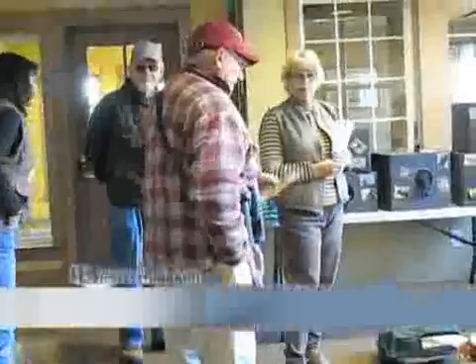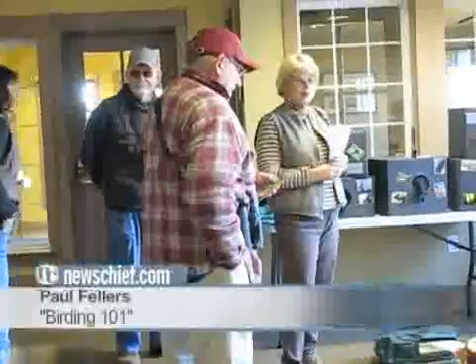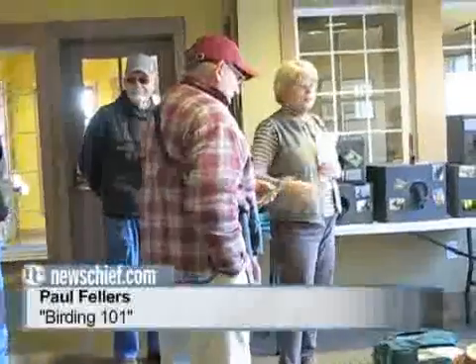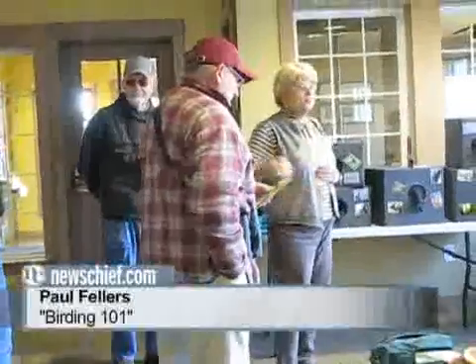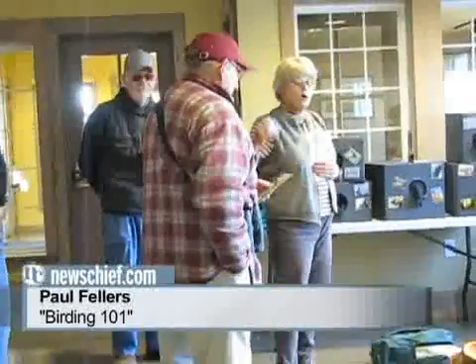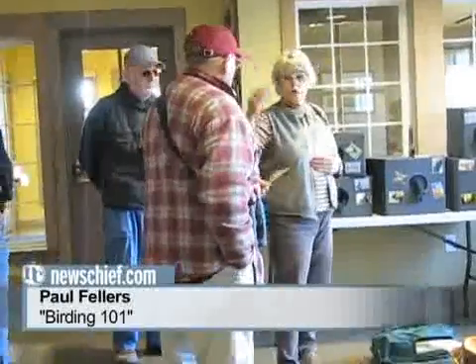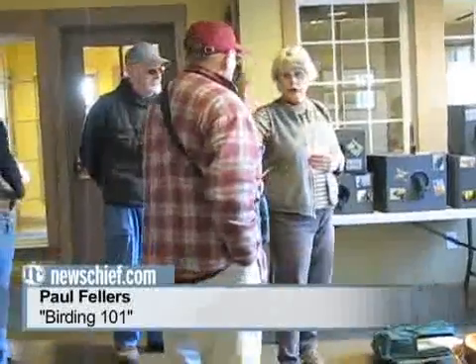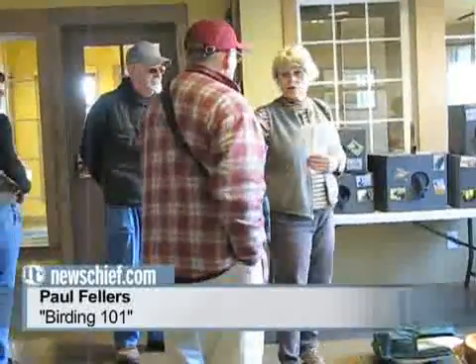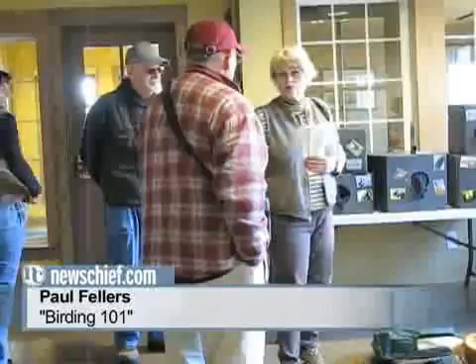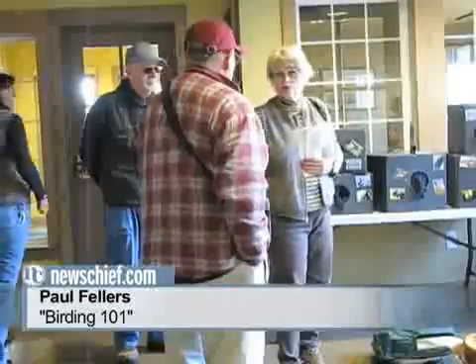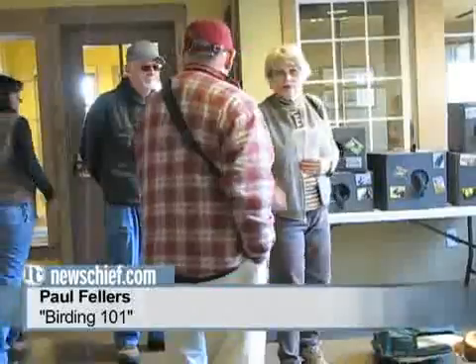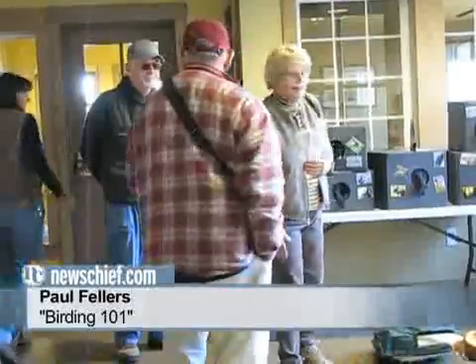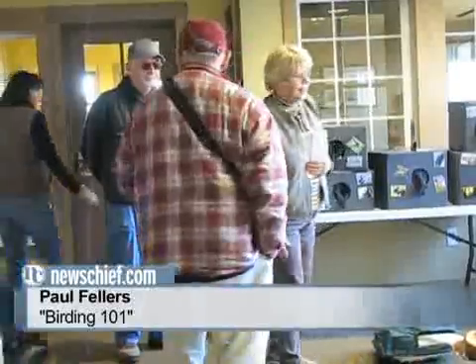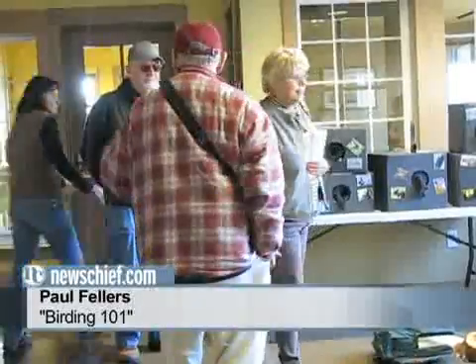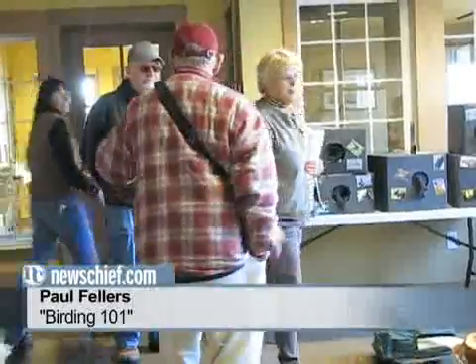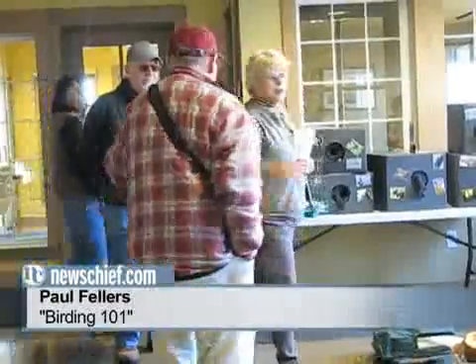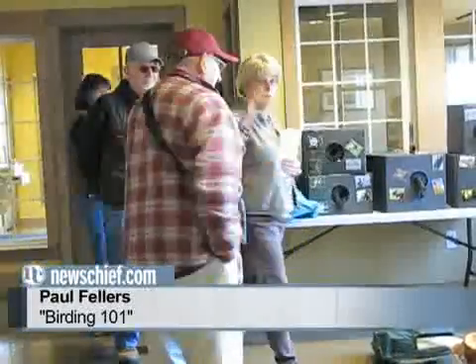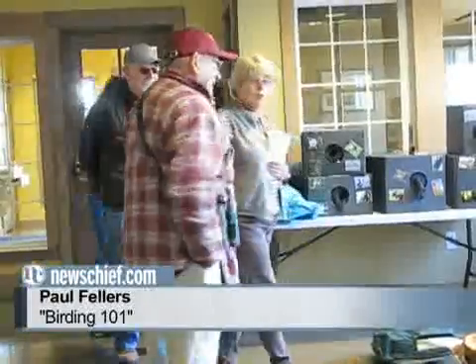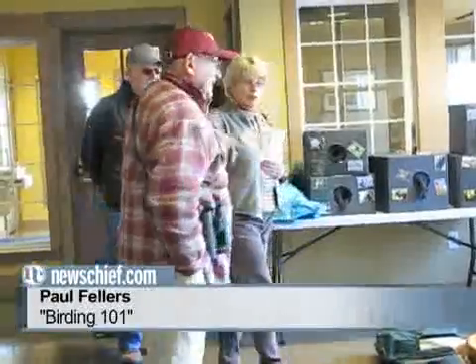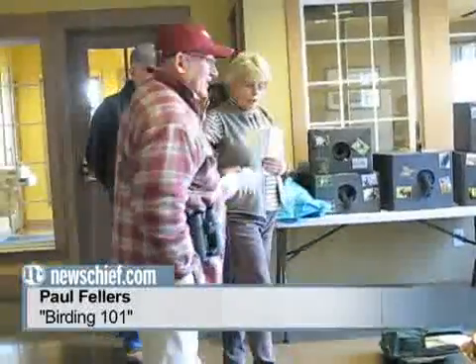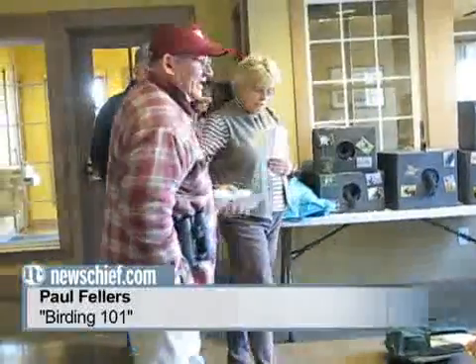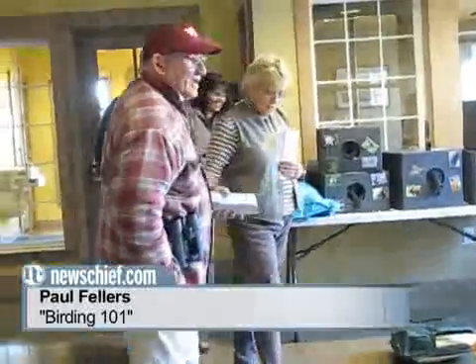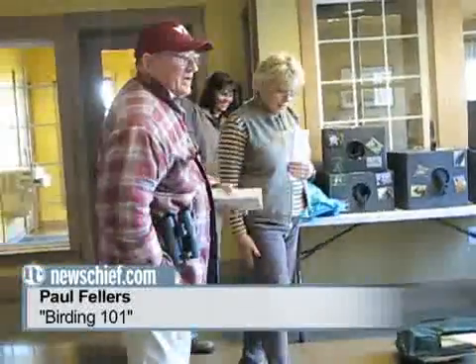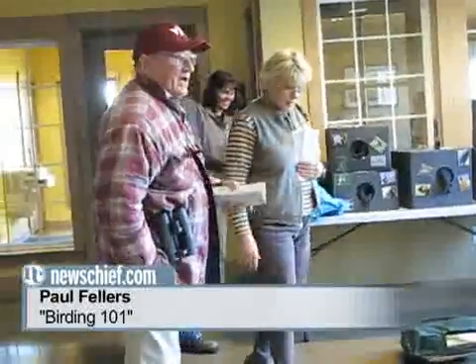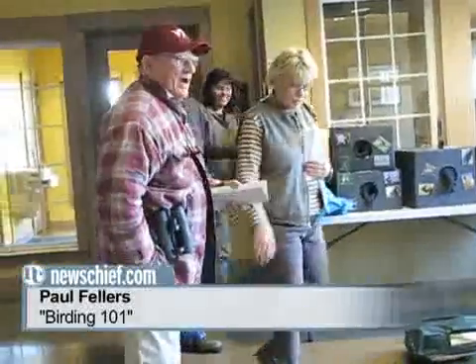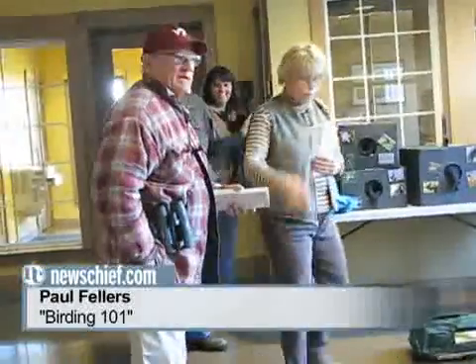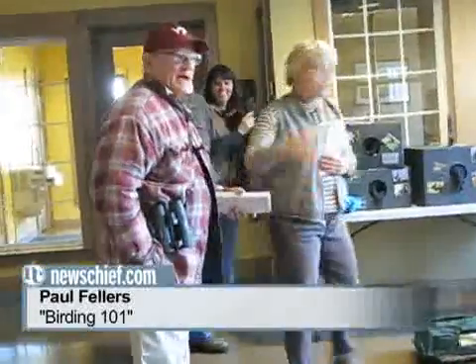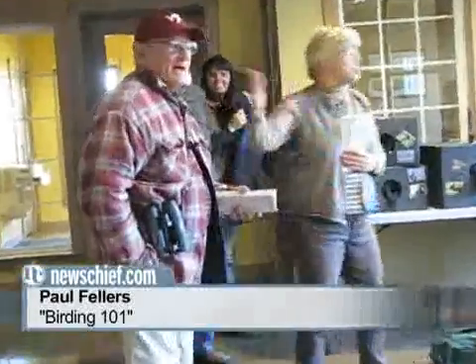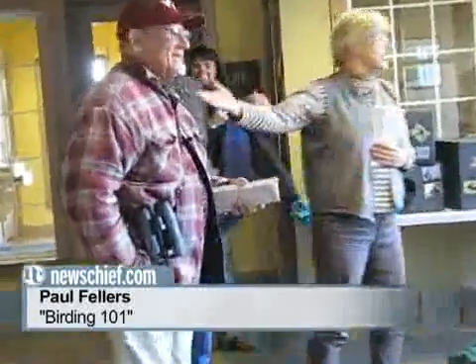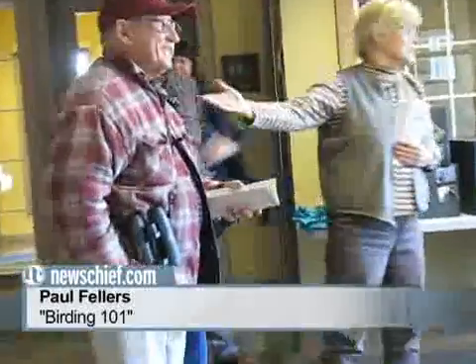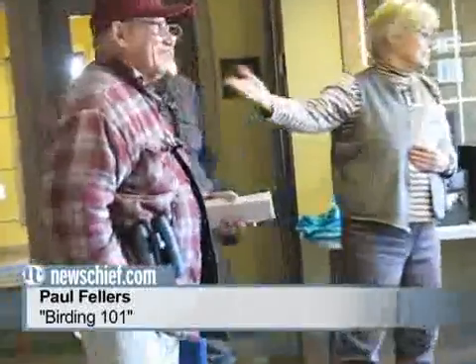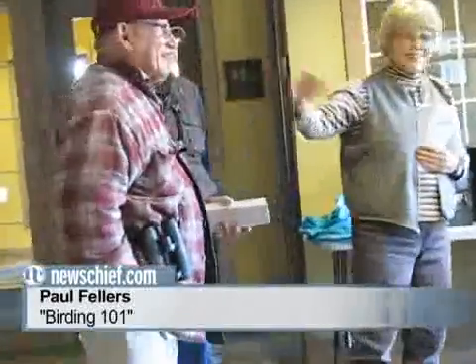This is Dr. Paul Fellows. Dr. Paul Fellows is a scientist.